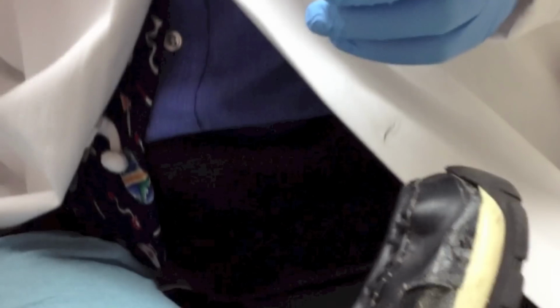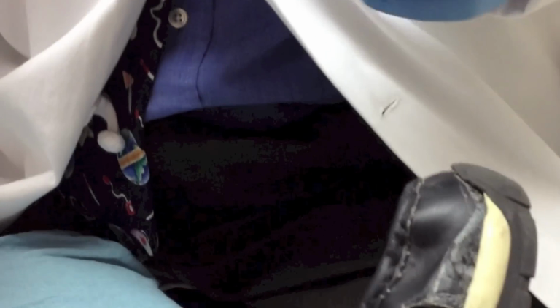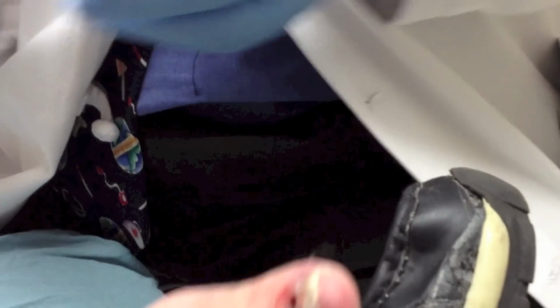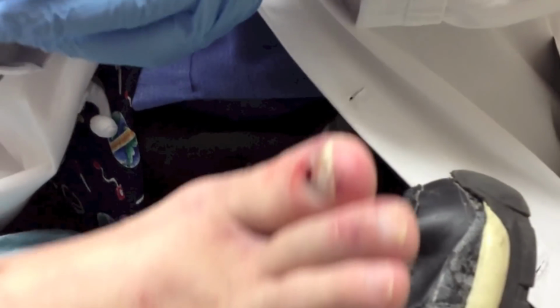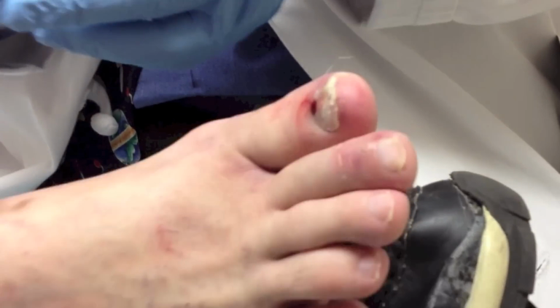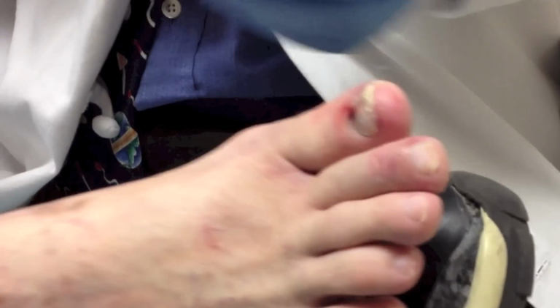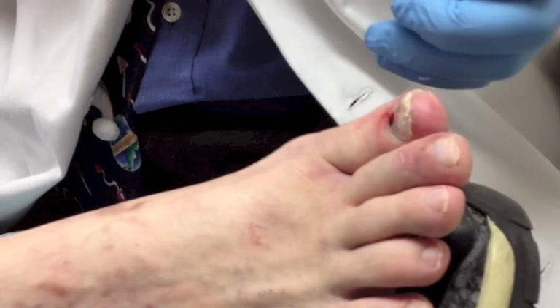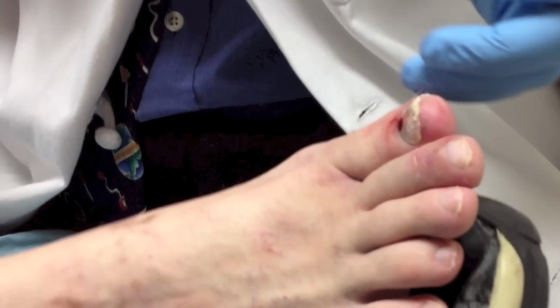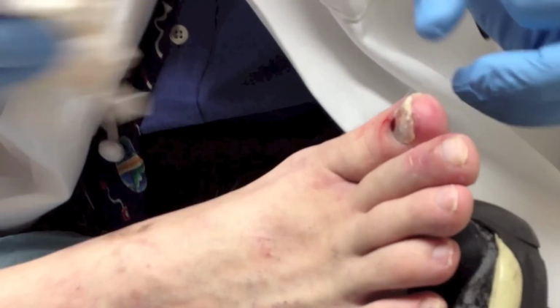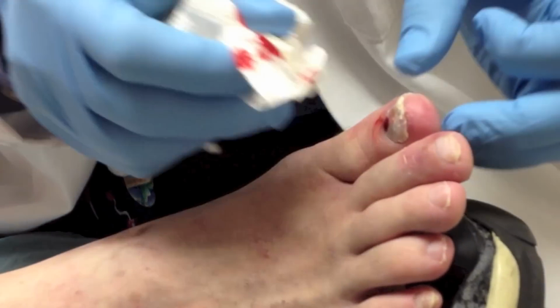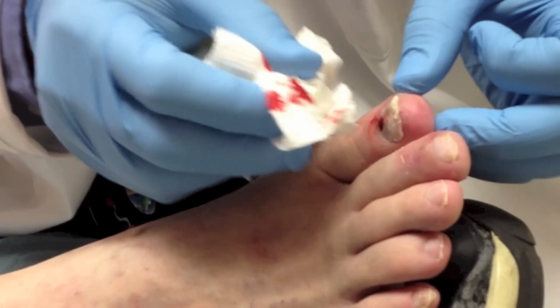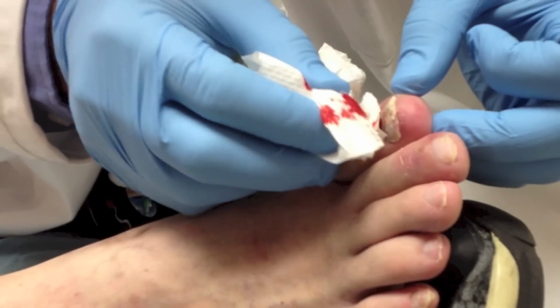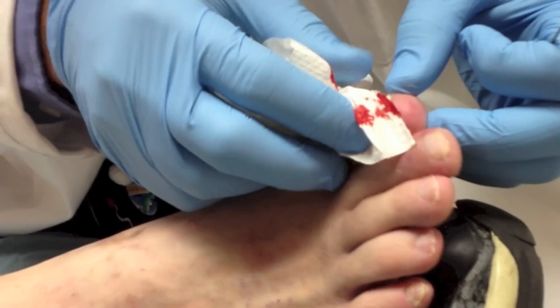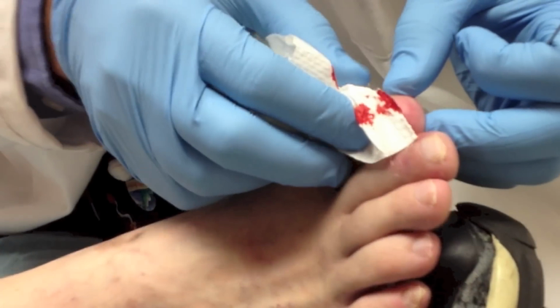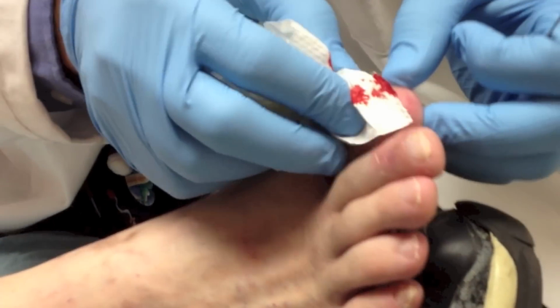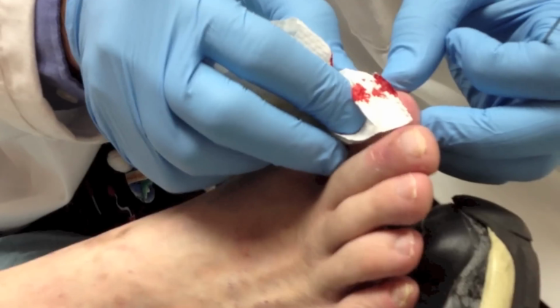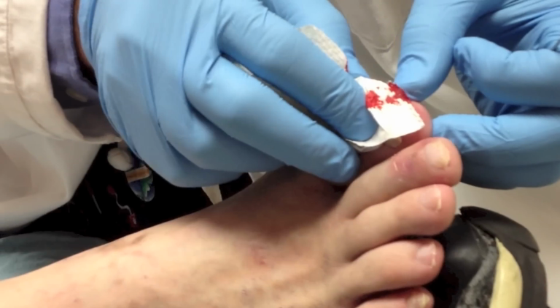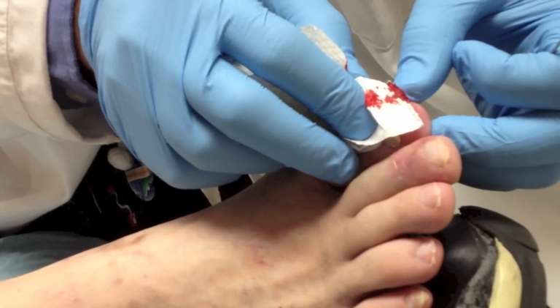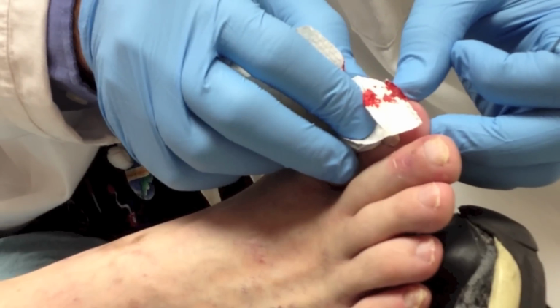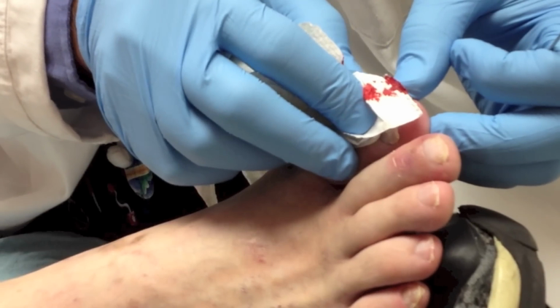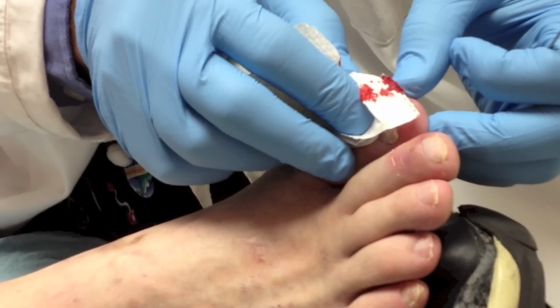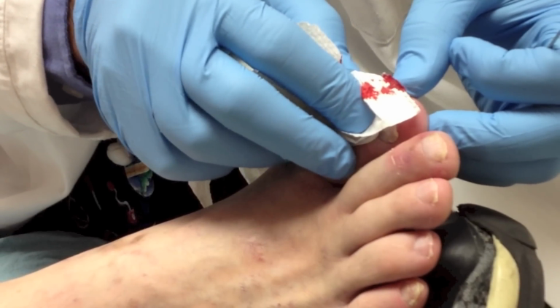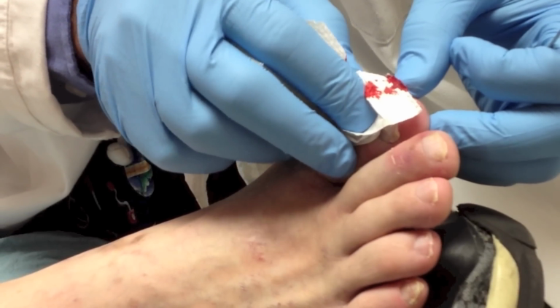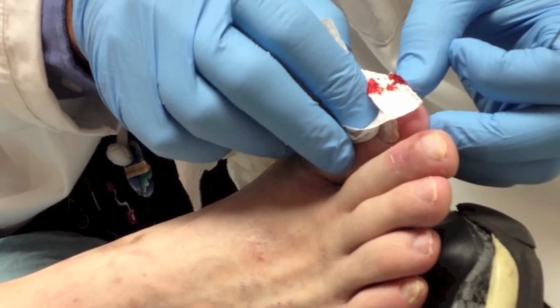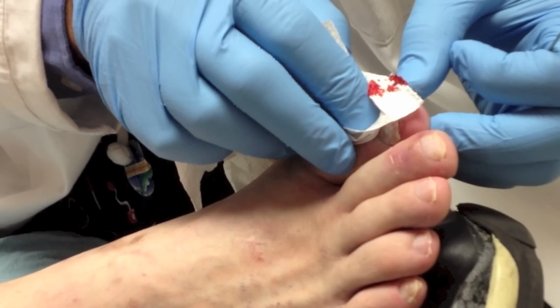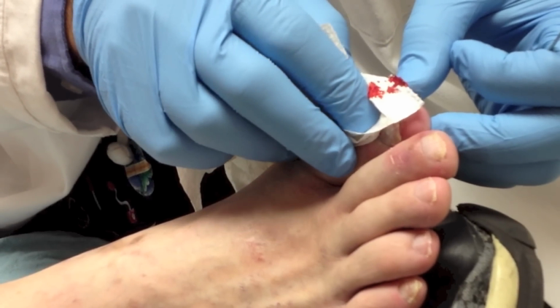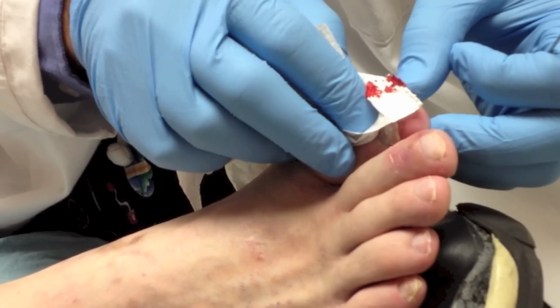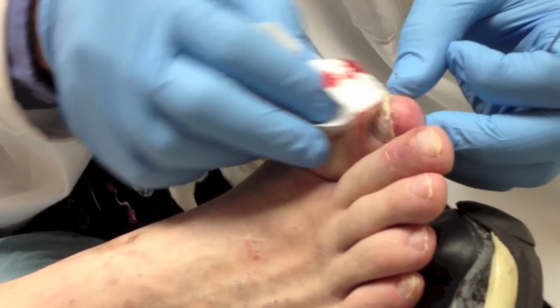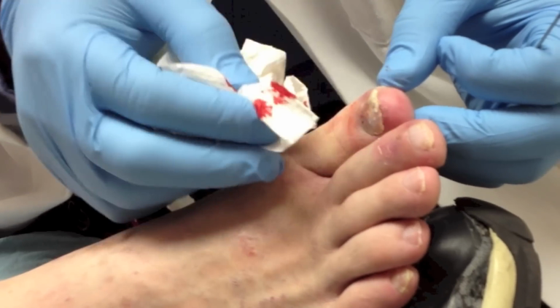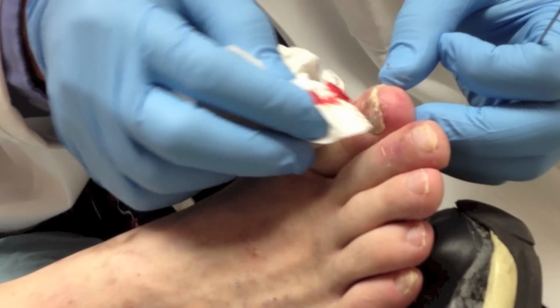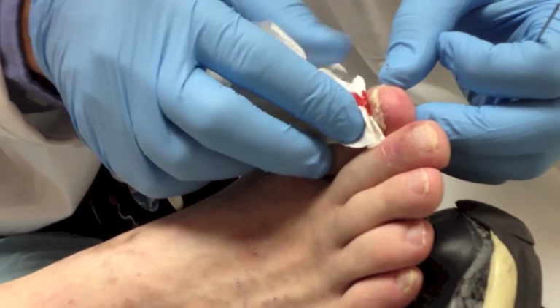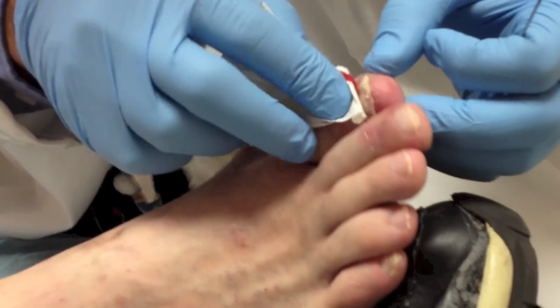Sorry sir — did it get to a sharp pain or just pressure on the toe?